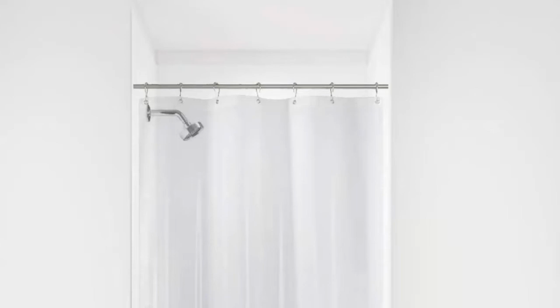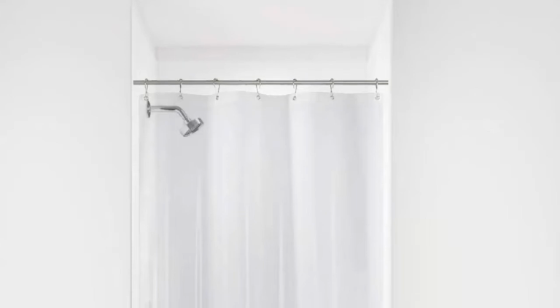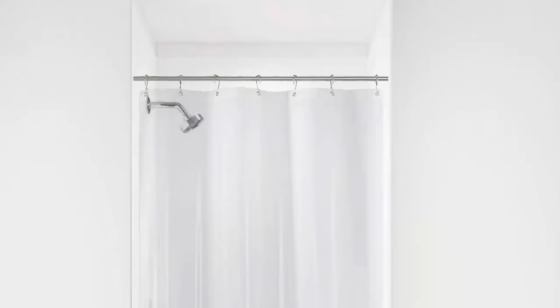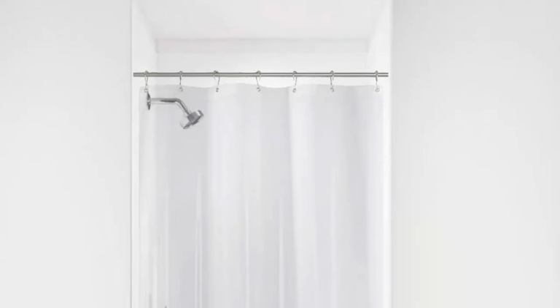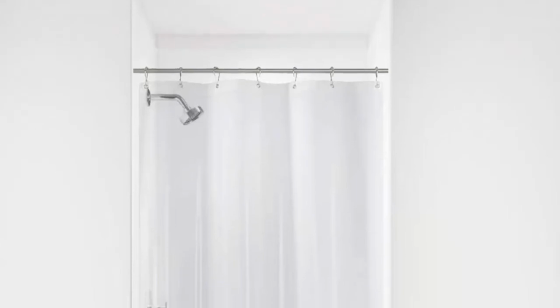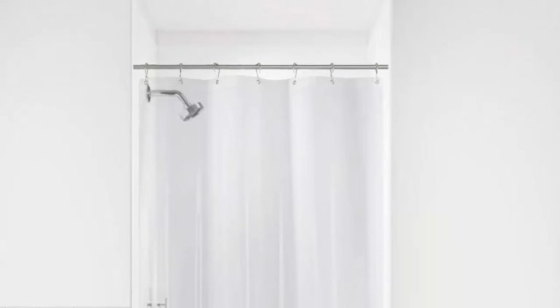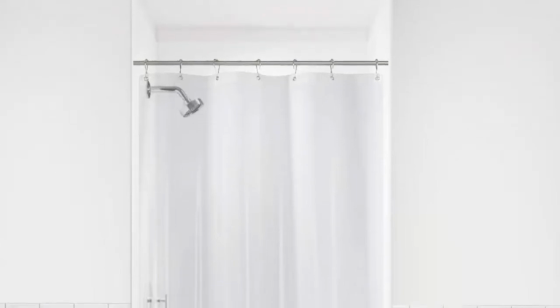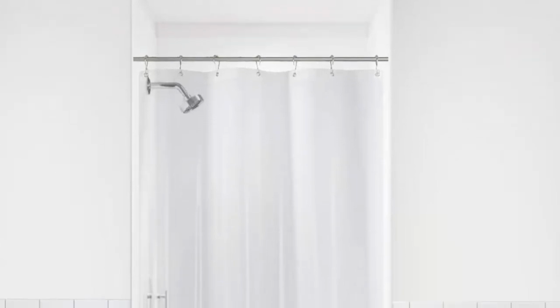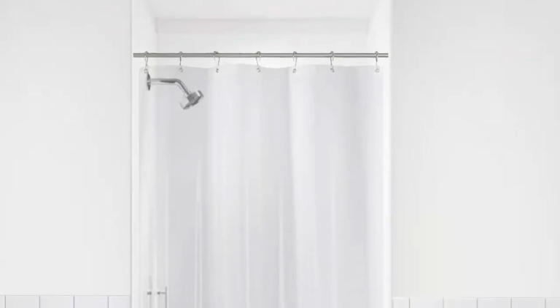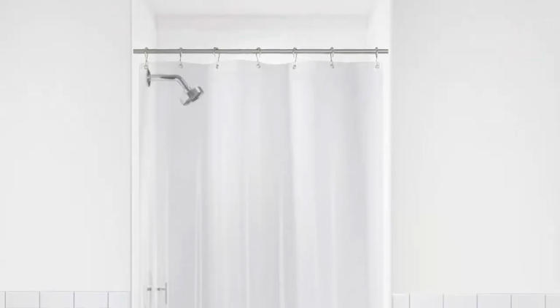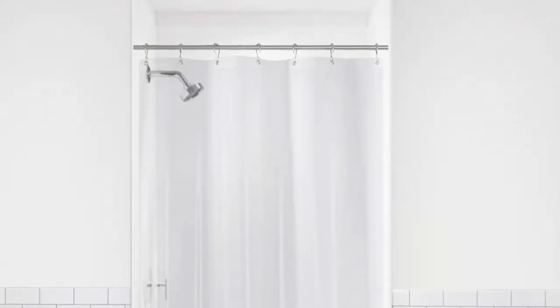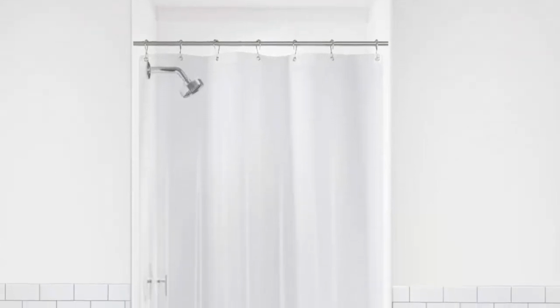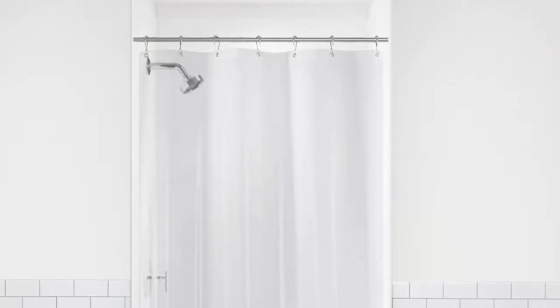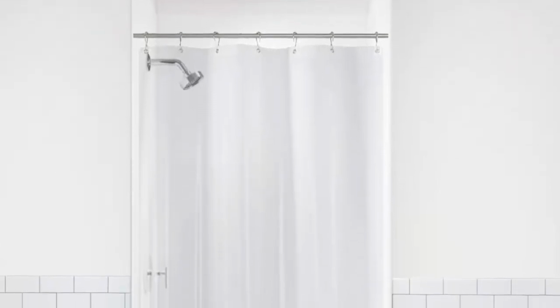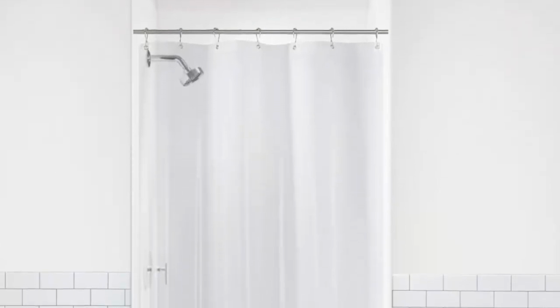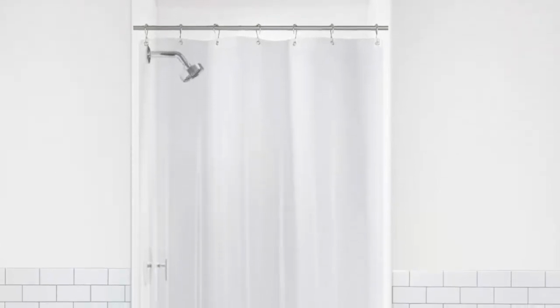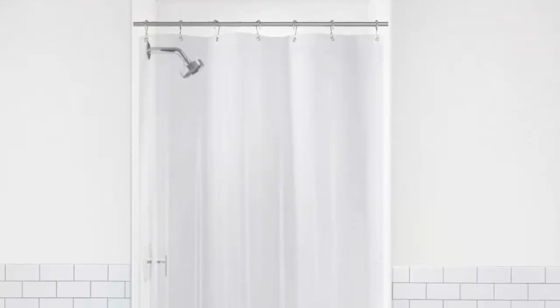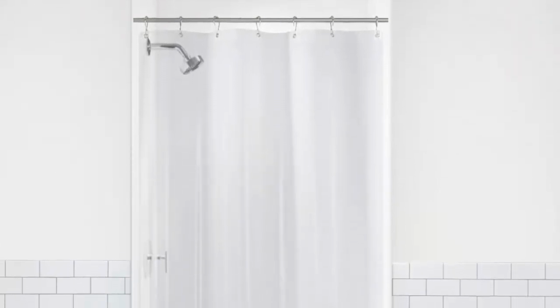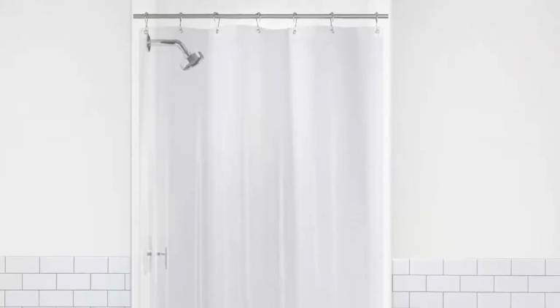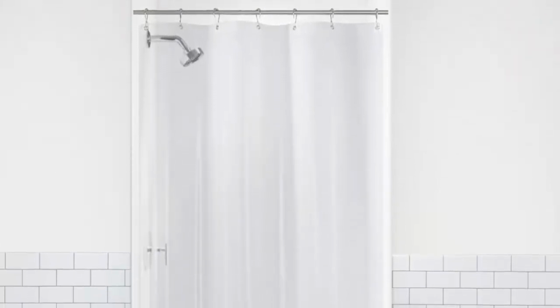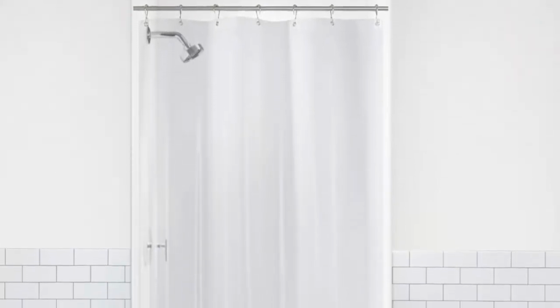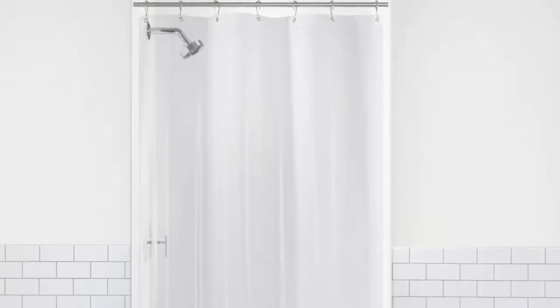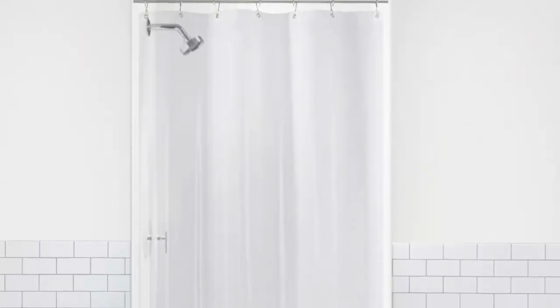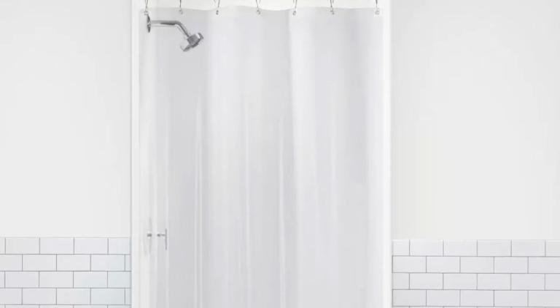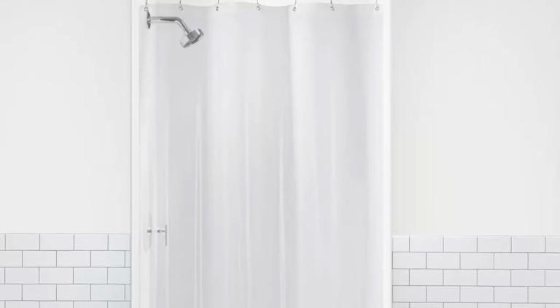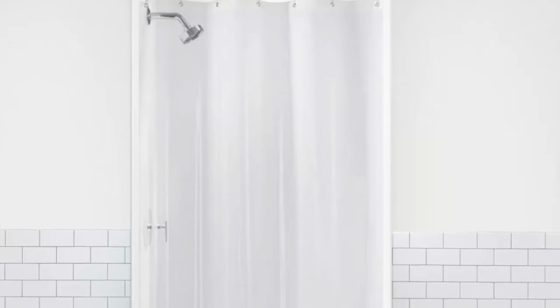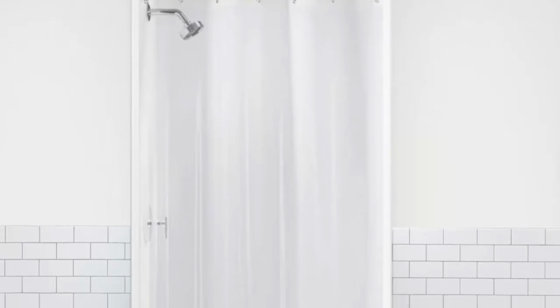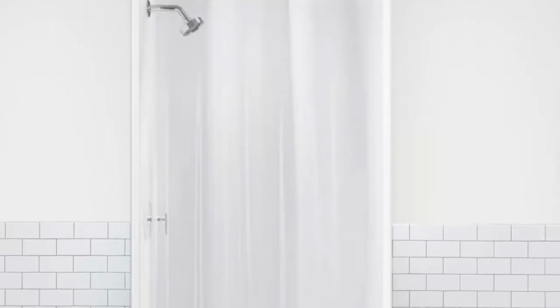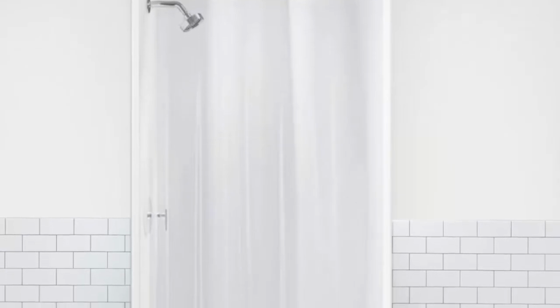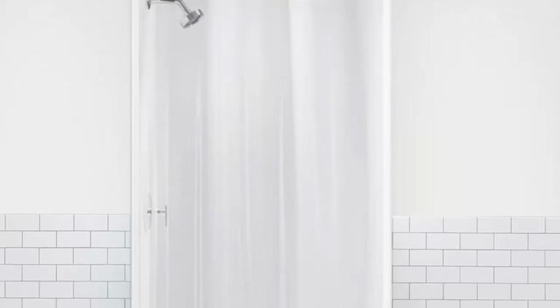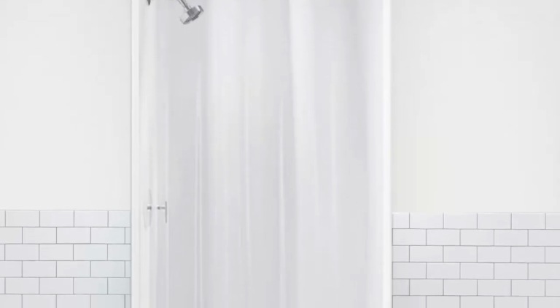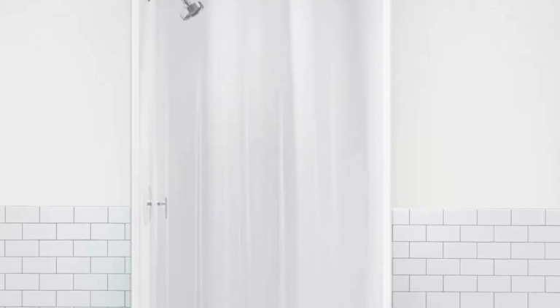Amazon best-selling Libba Piva 8G Bathroom Small Shower Stall Curtain Liner. The product buying link is in this video description.